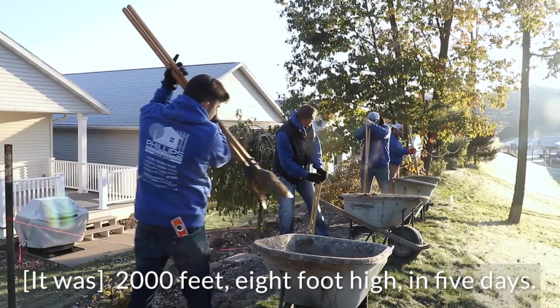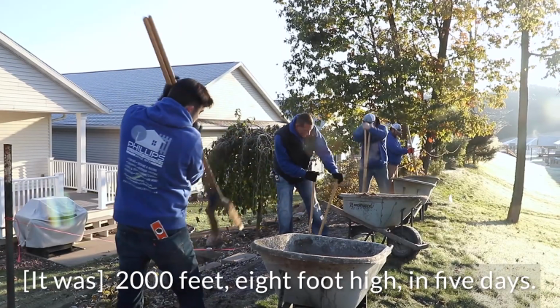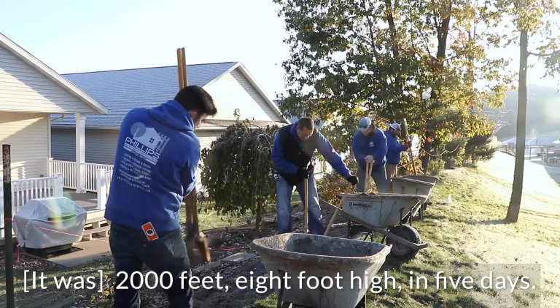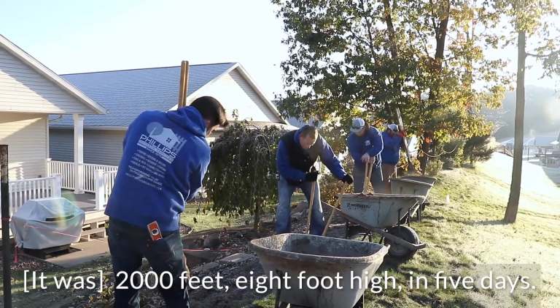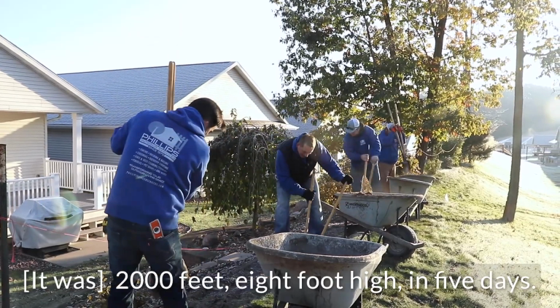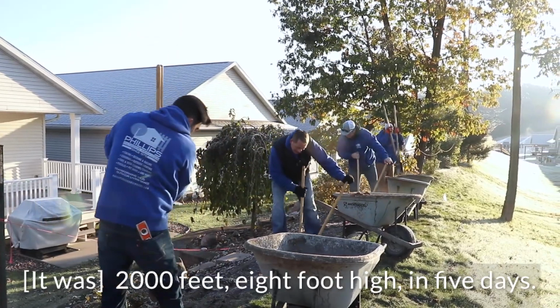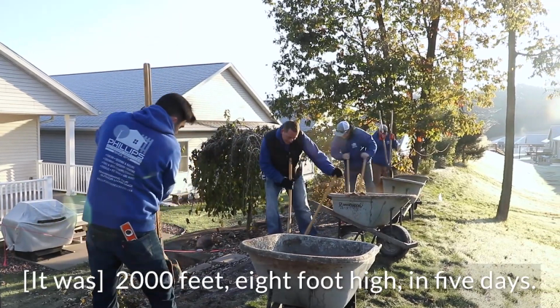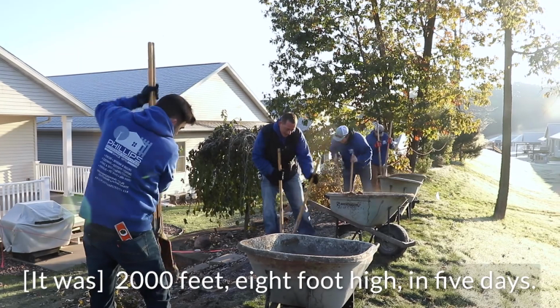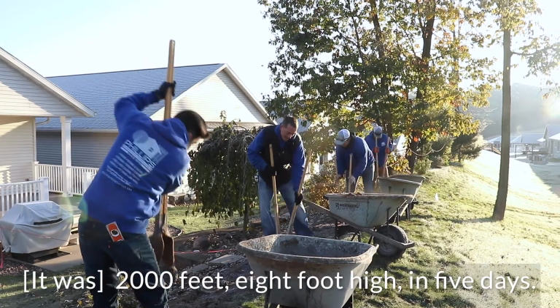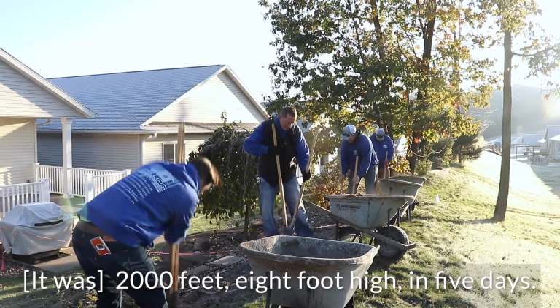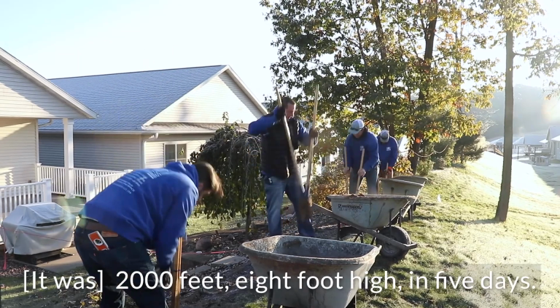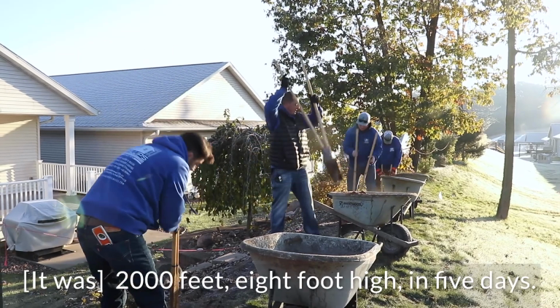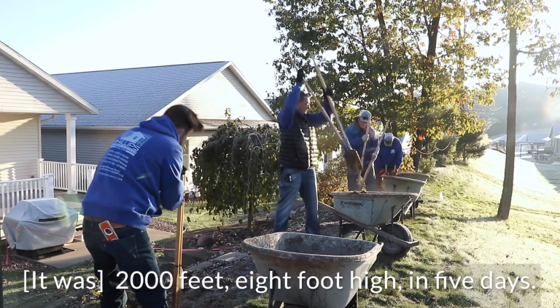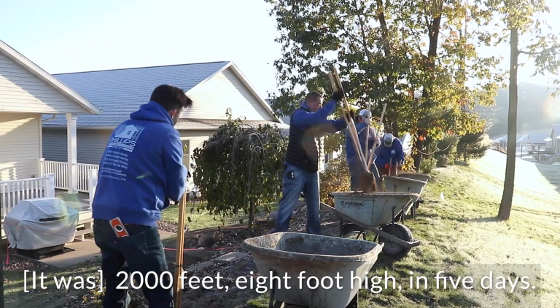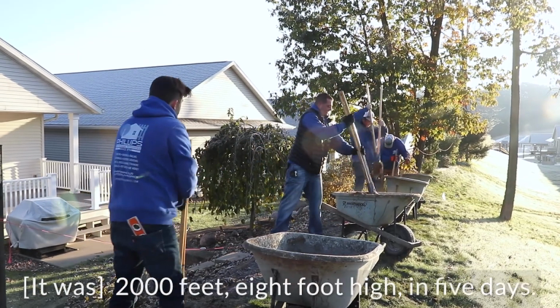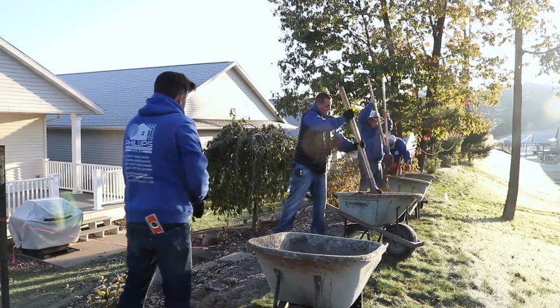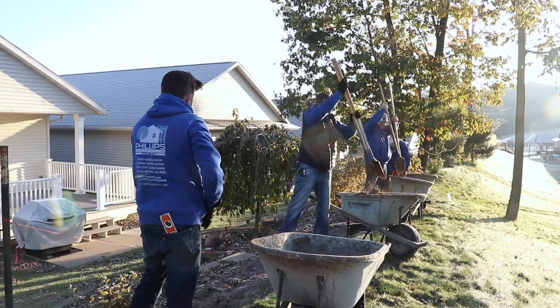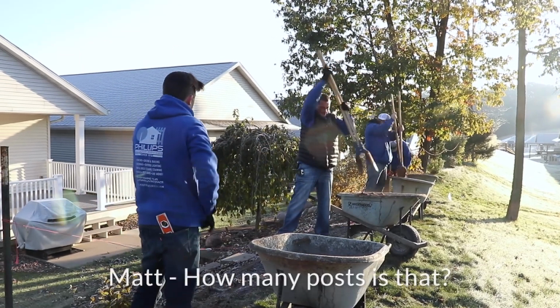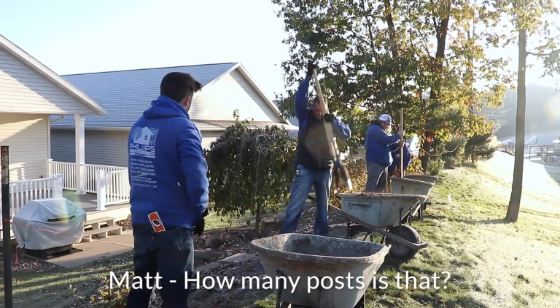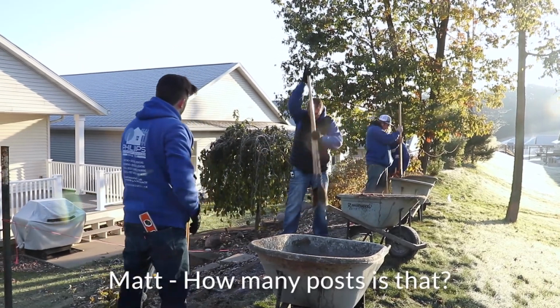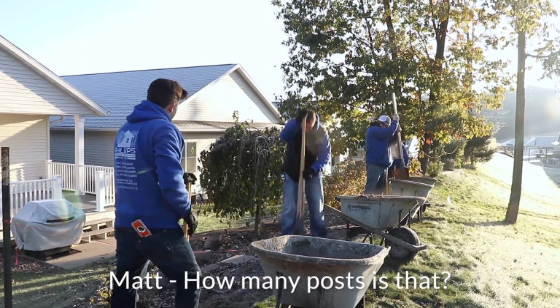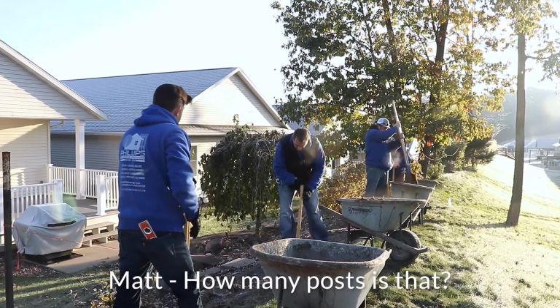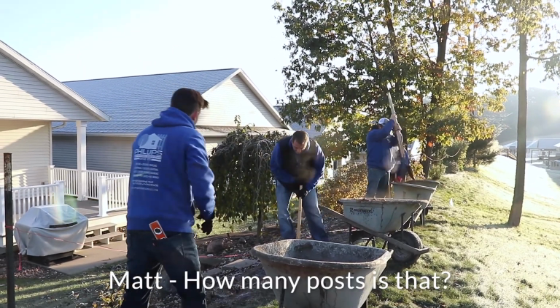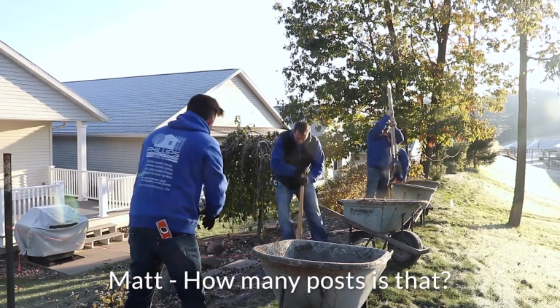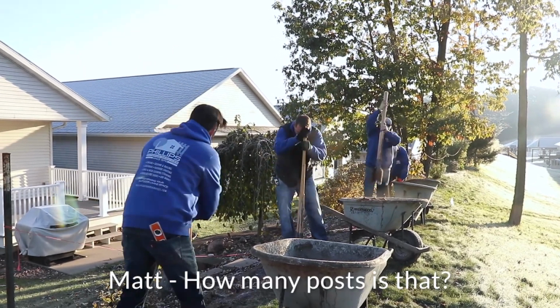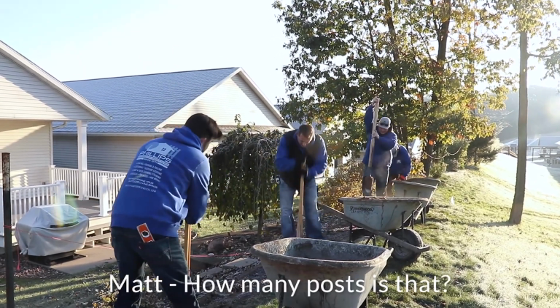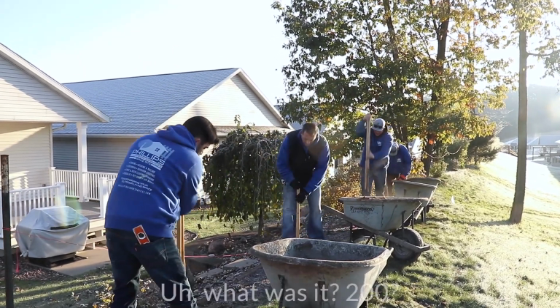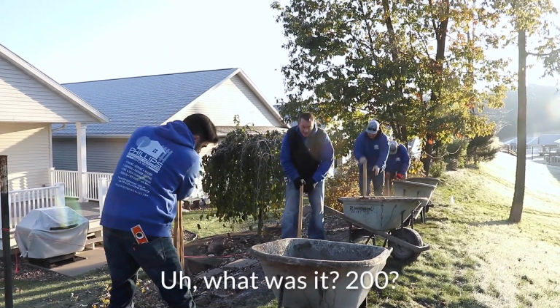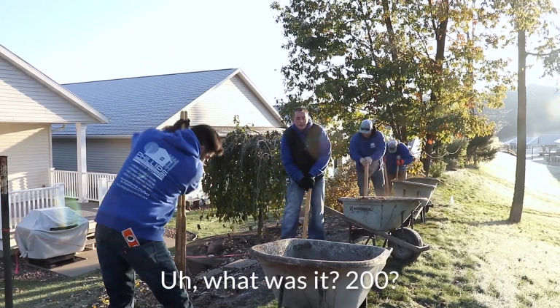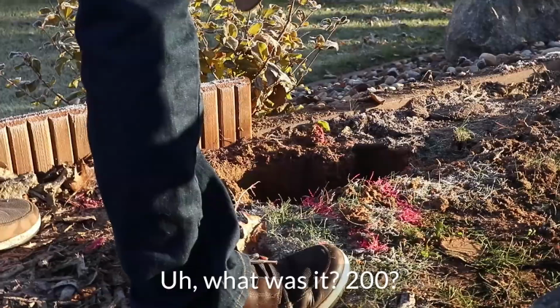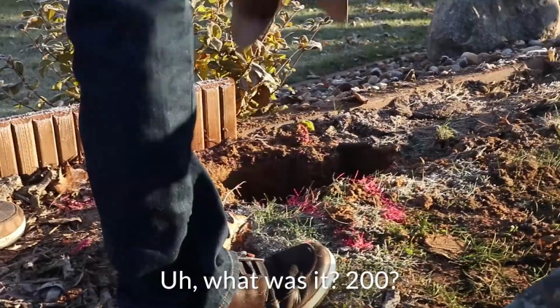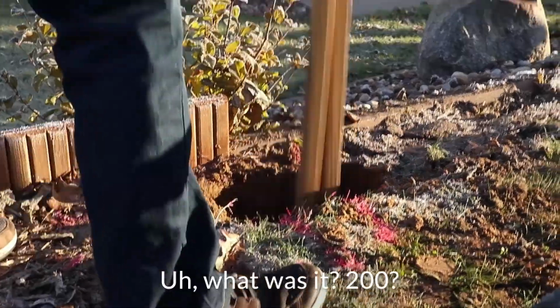2,000 feet, eight foot high in five days. How many posts is that? About 200 something like that.